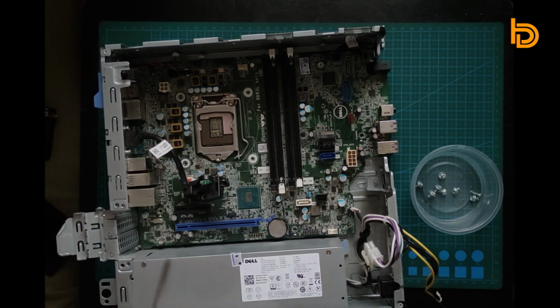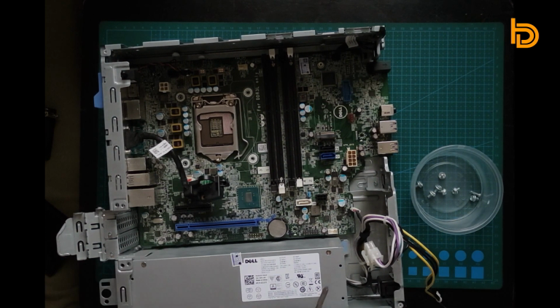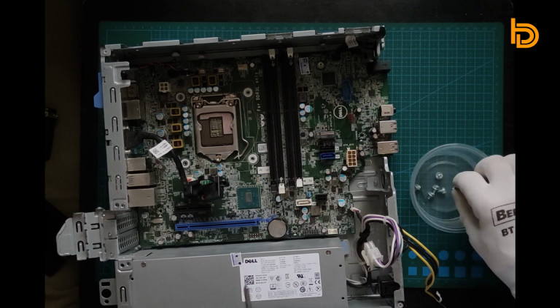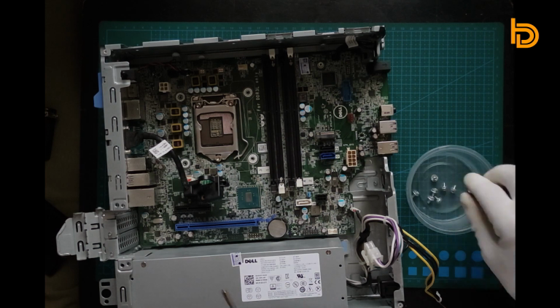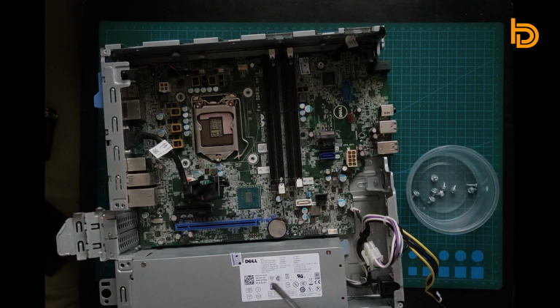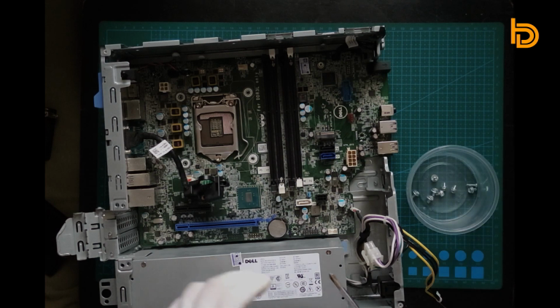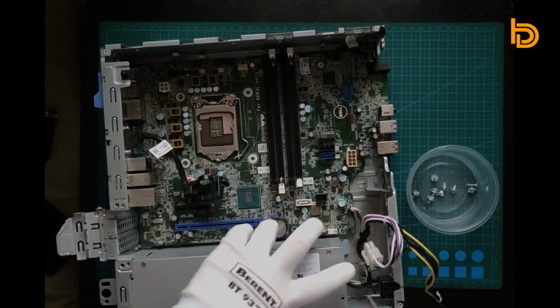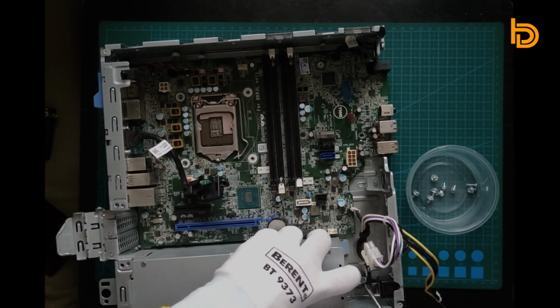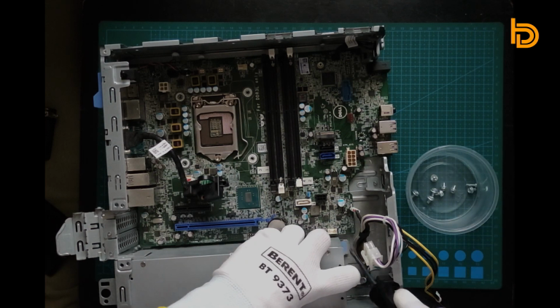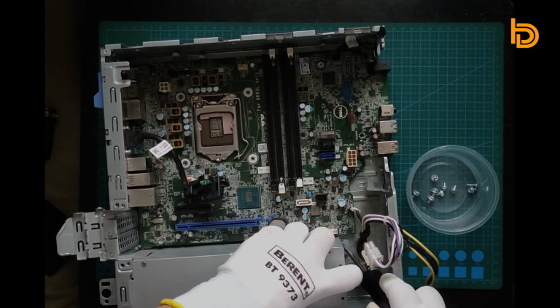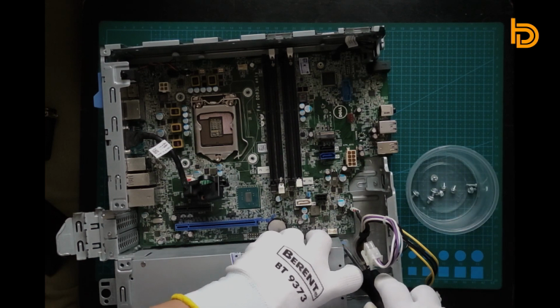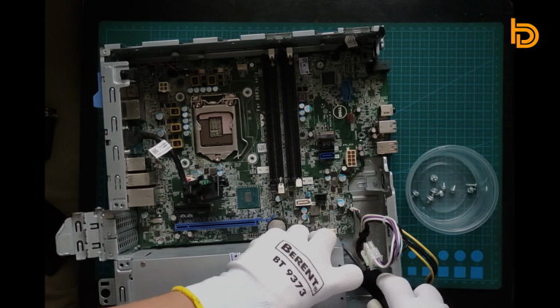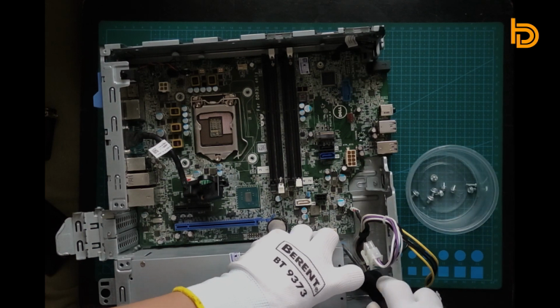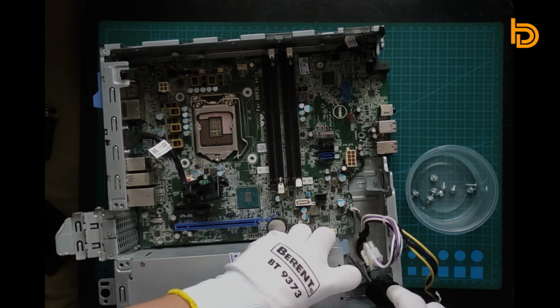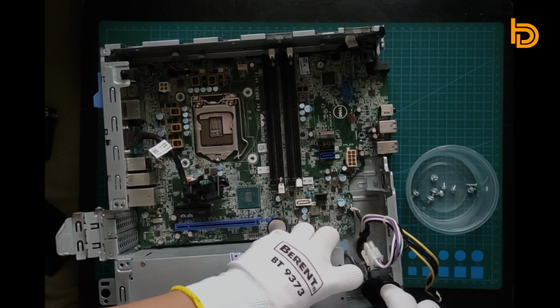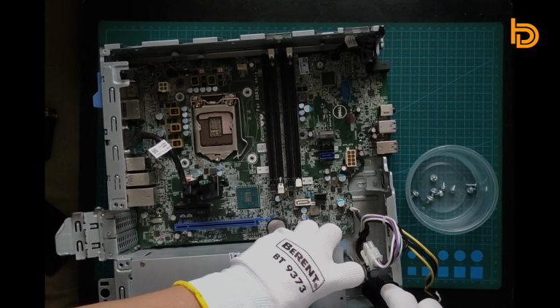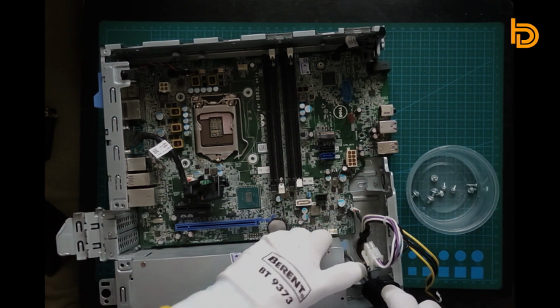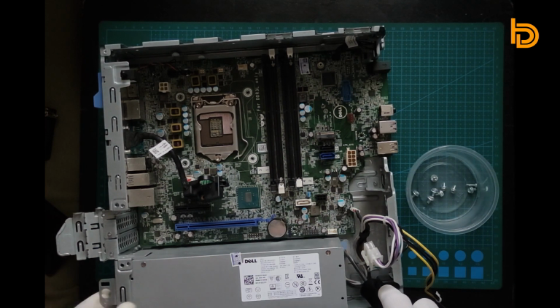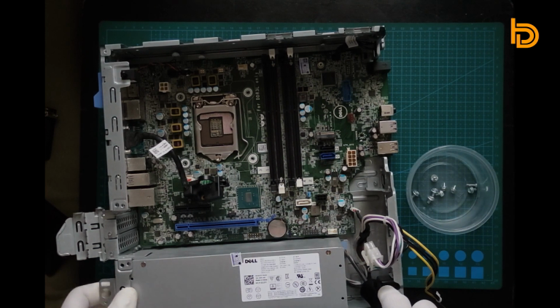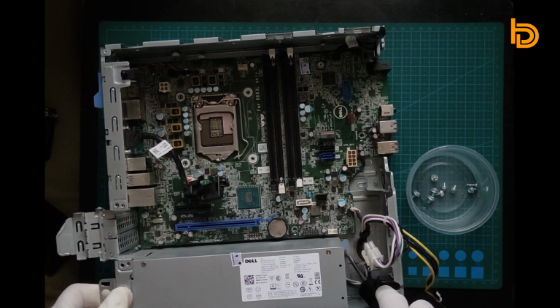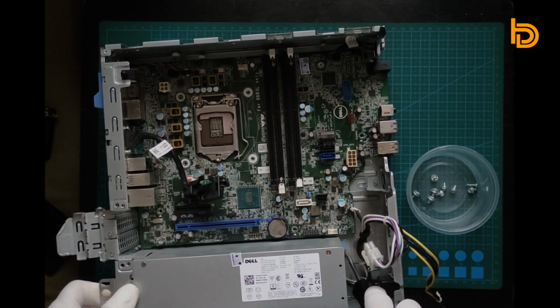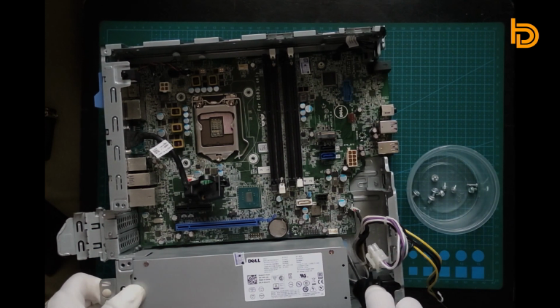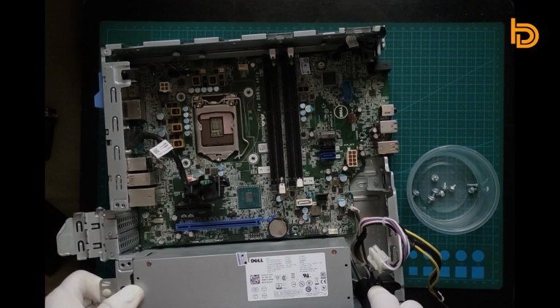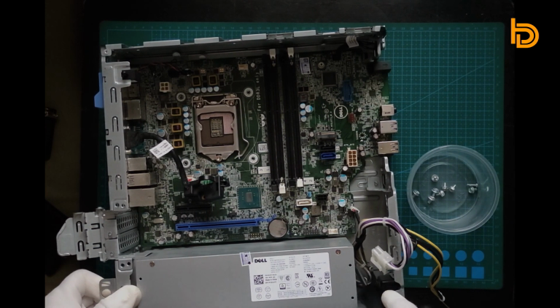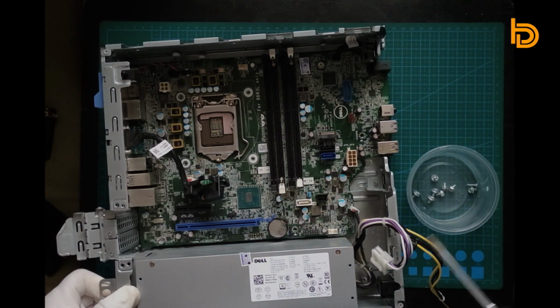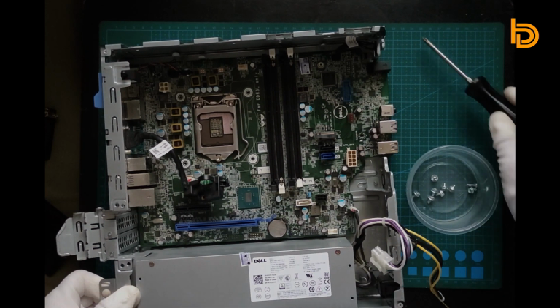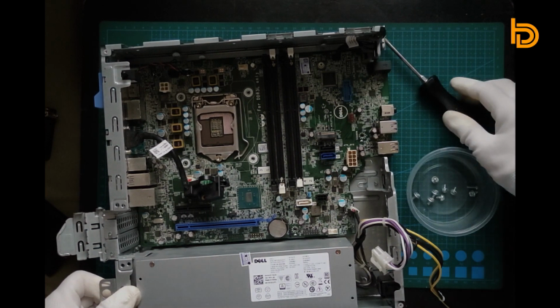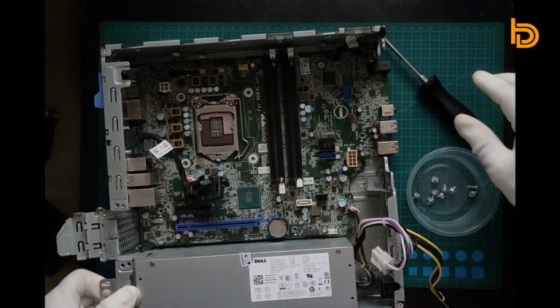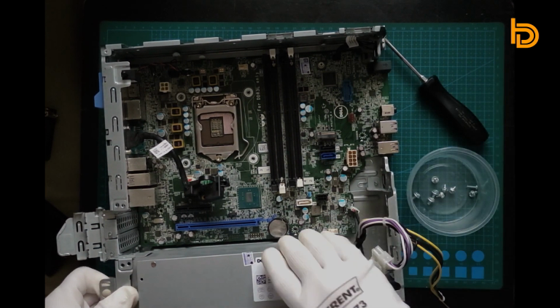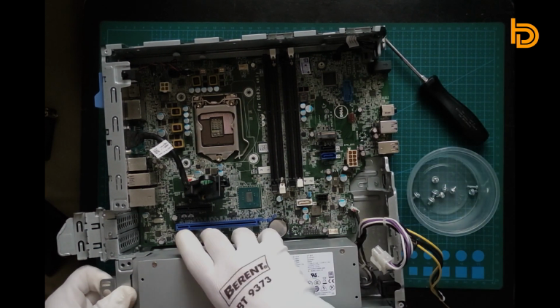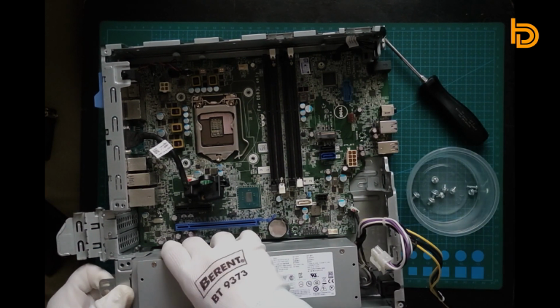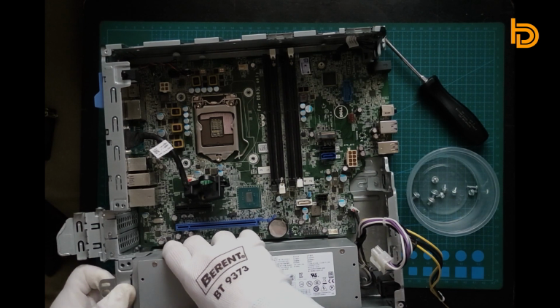To release the power supply, you need to push this blue plastic back.